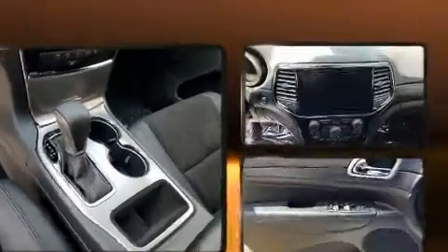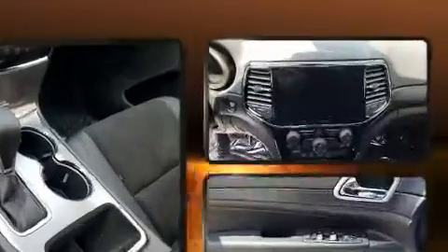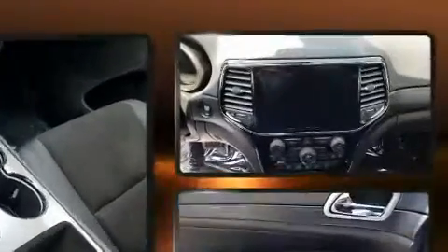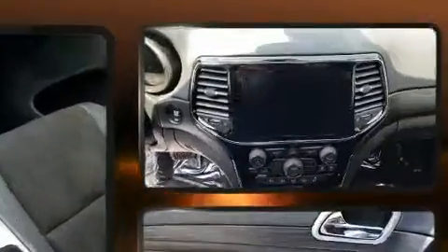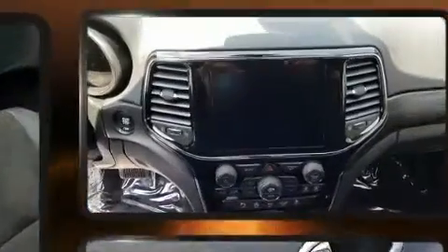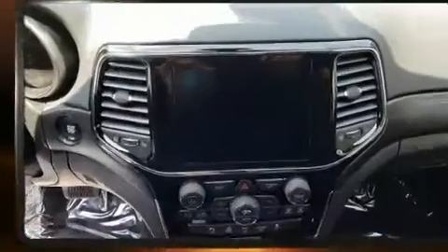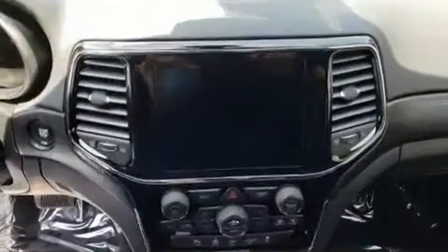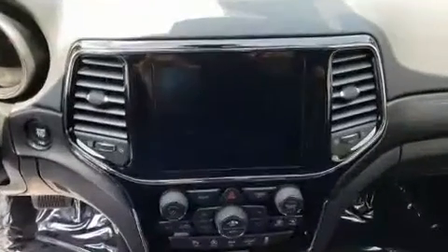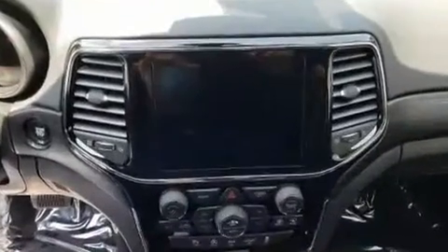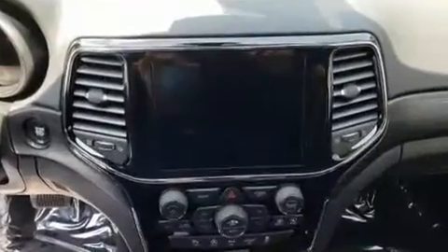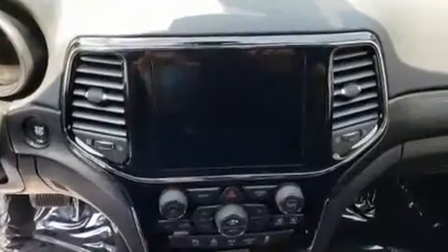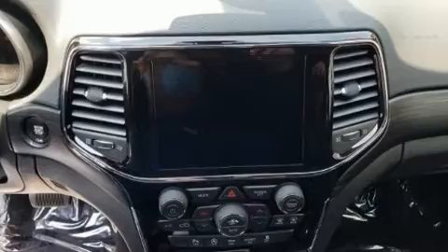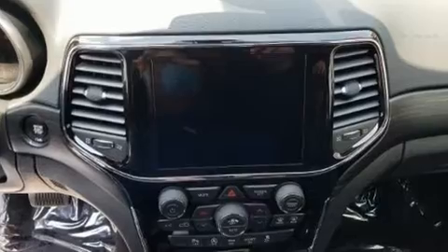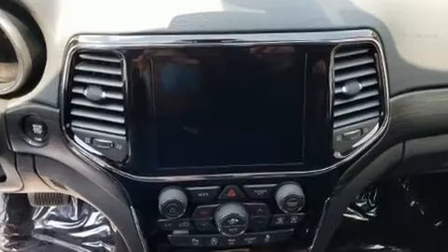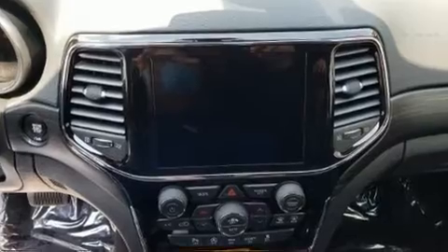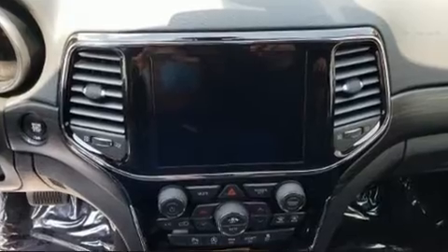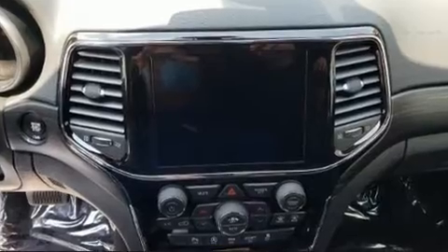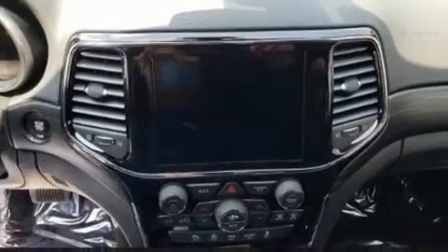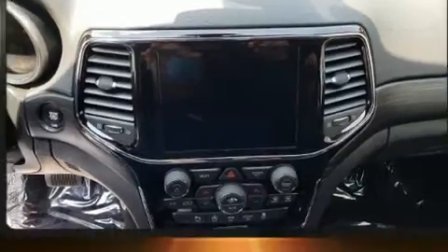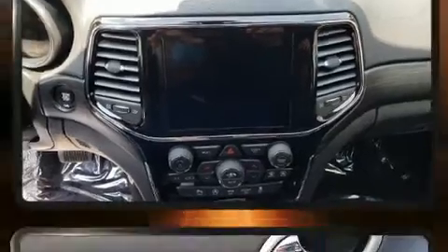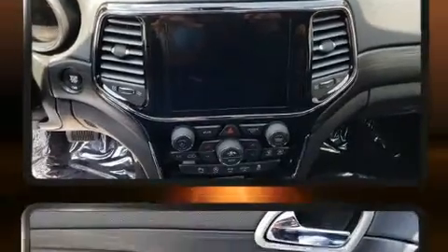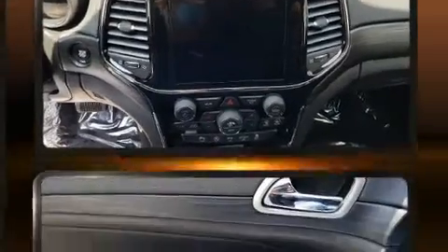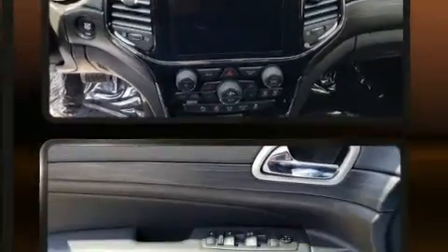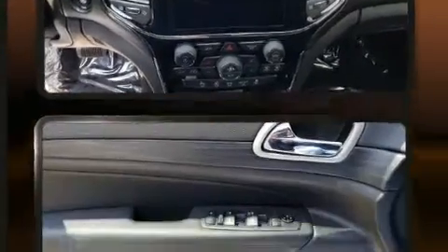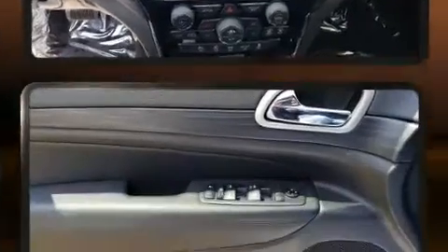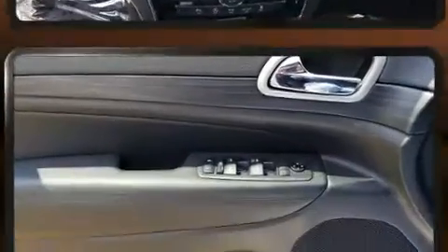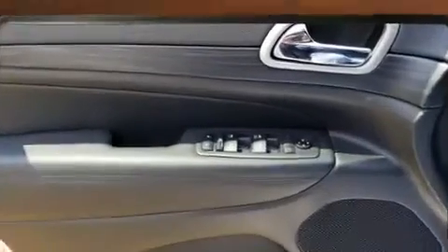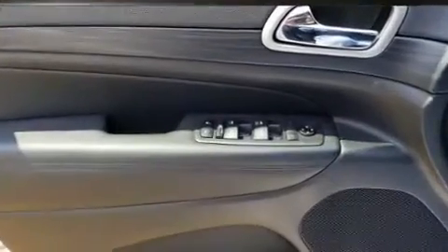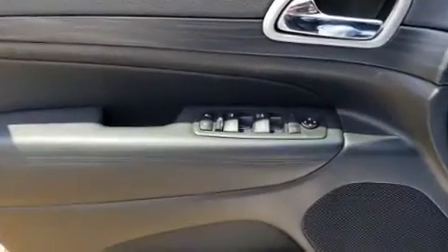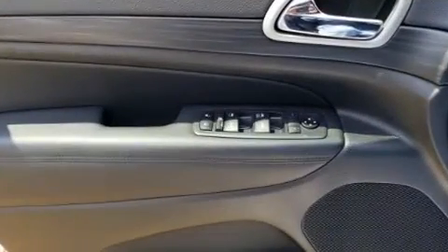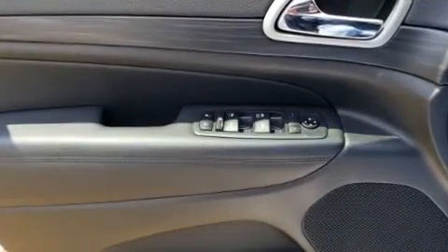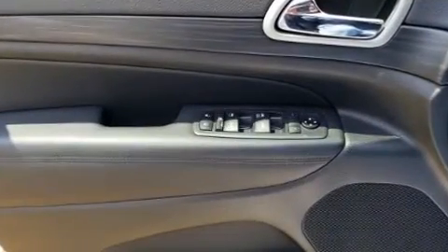Audio features include an AM-FM radio and ten speakers, providing excellent sound throughout the cabin.